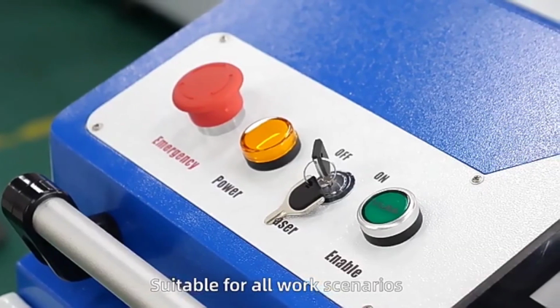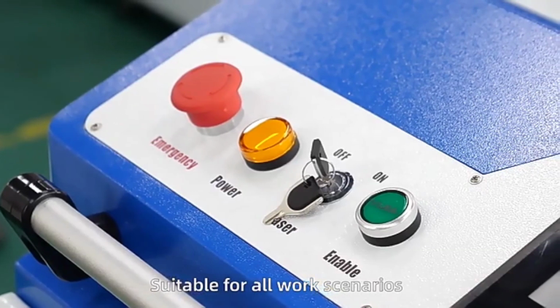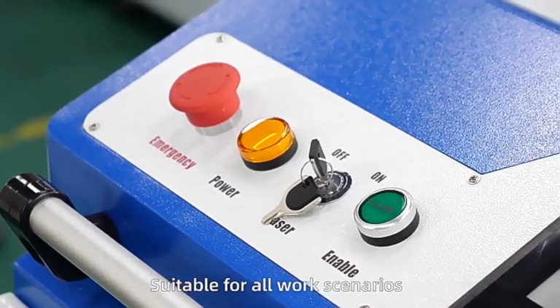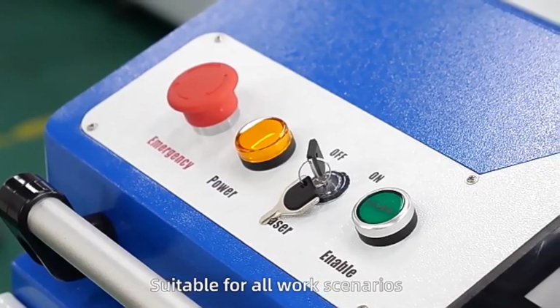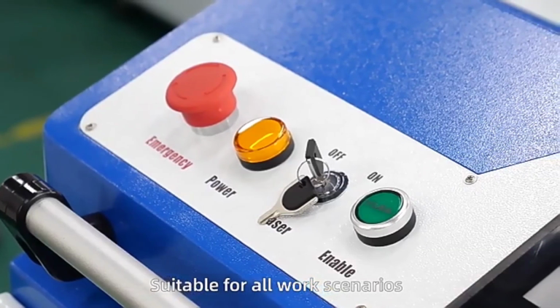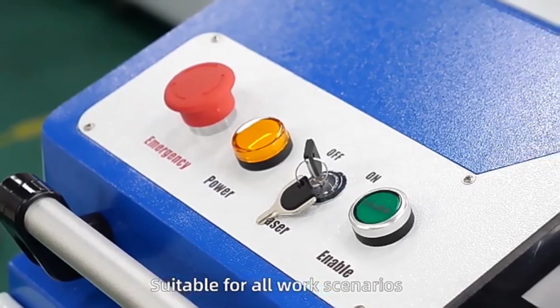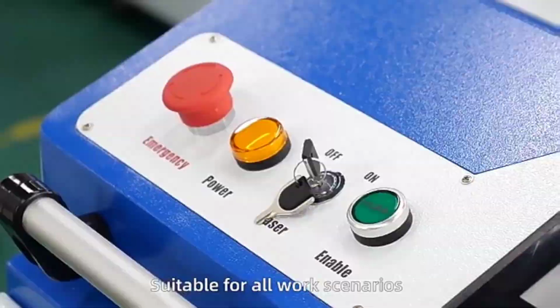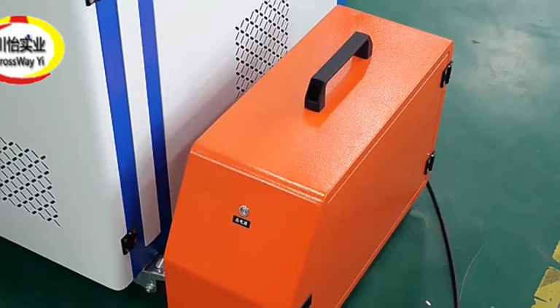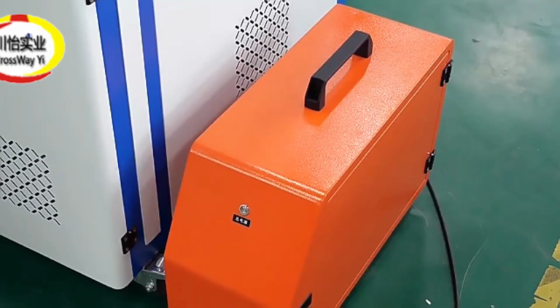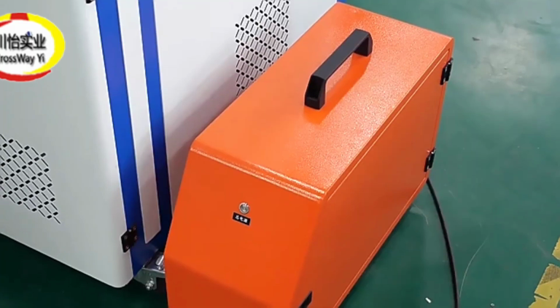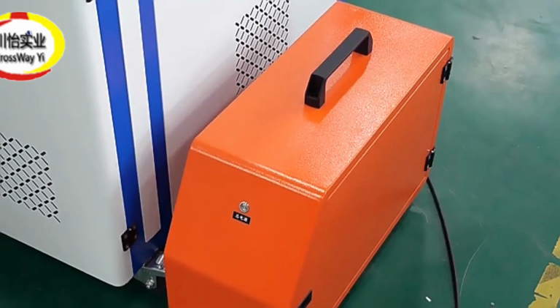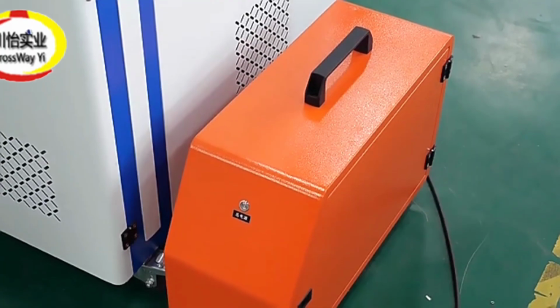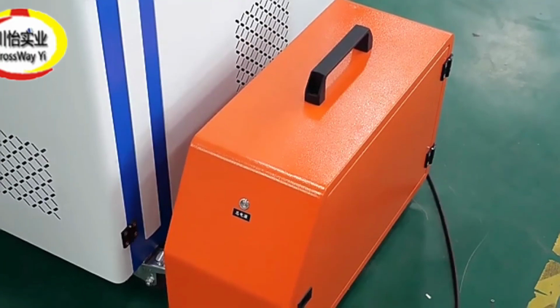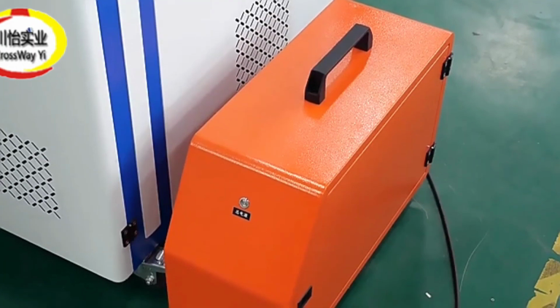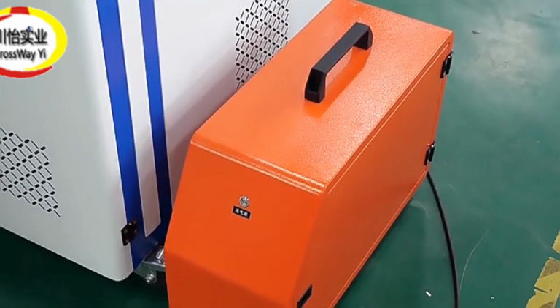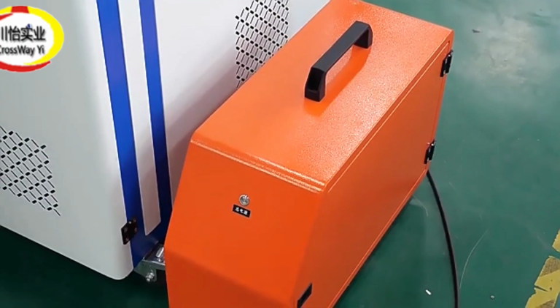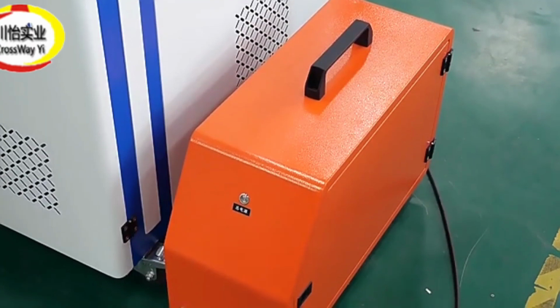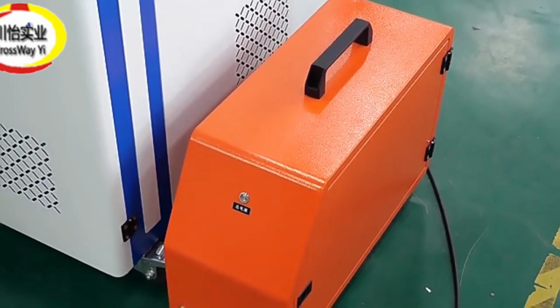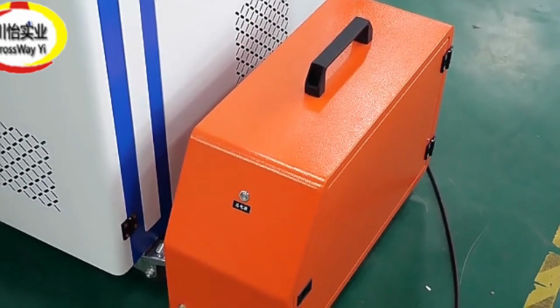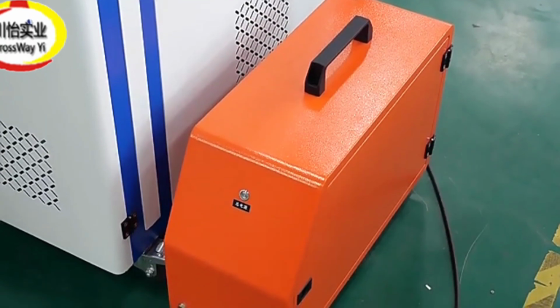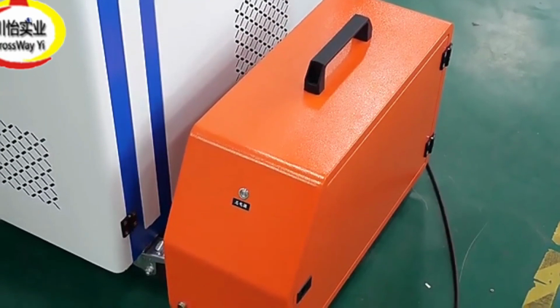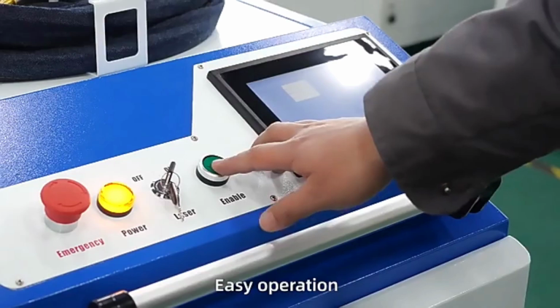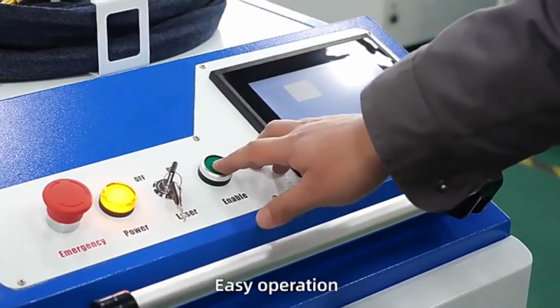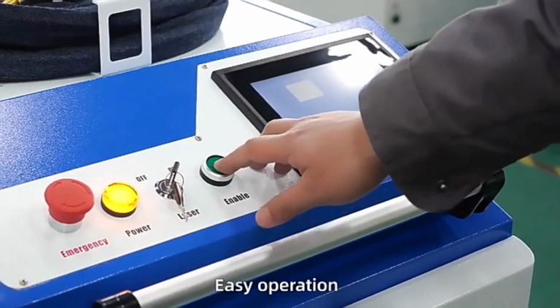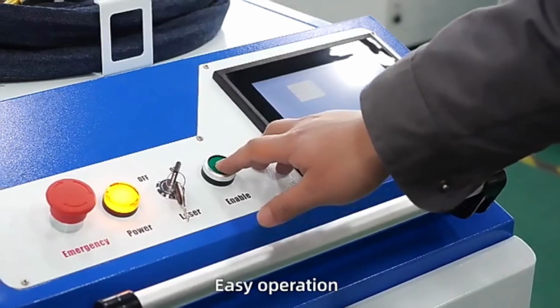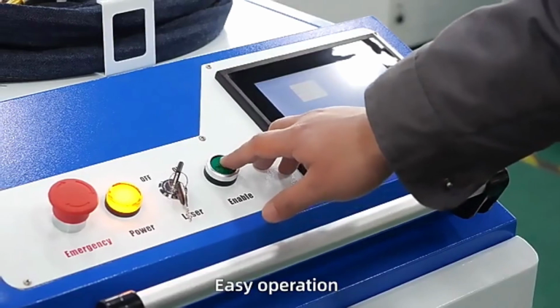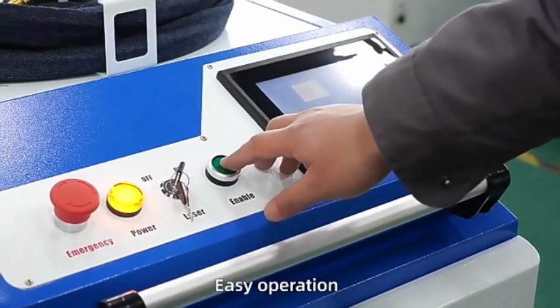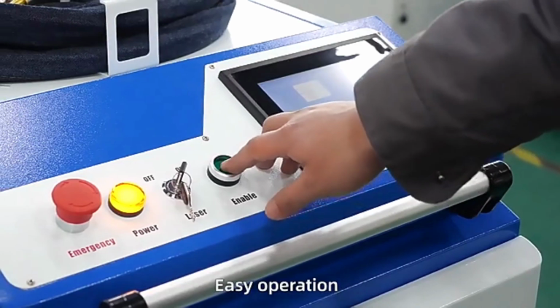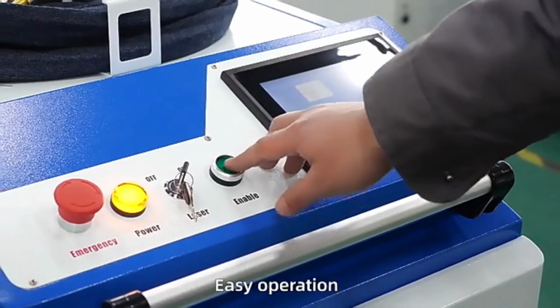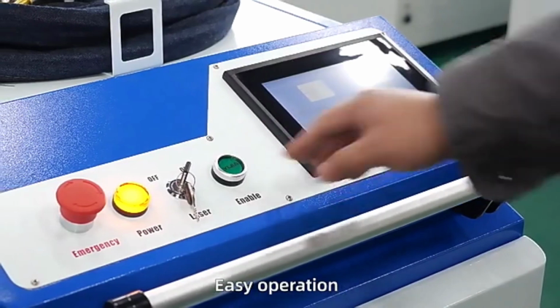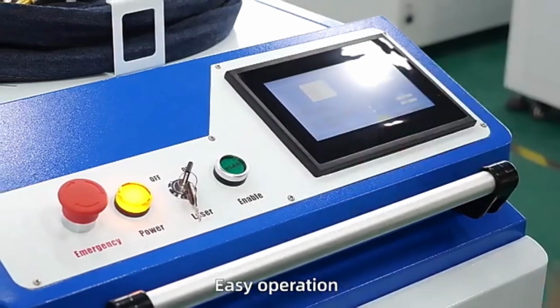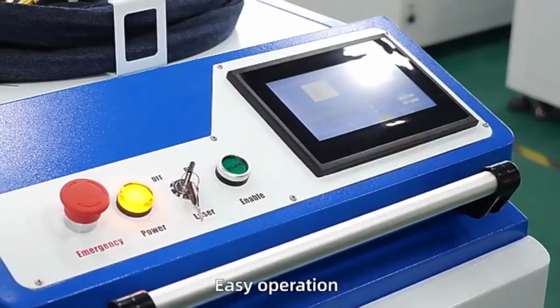The machine is suitable for work in all scenarios, welding stainless steel, aluminium, and all metals.